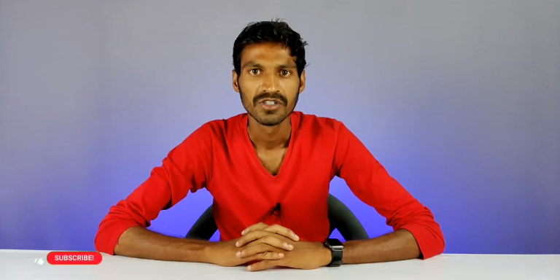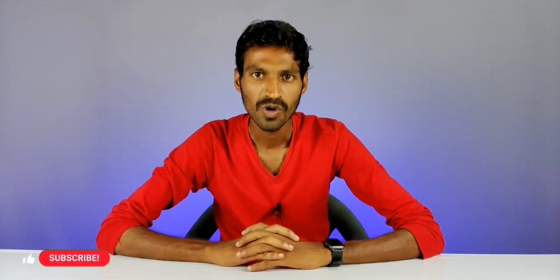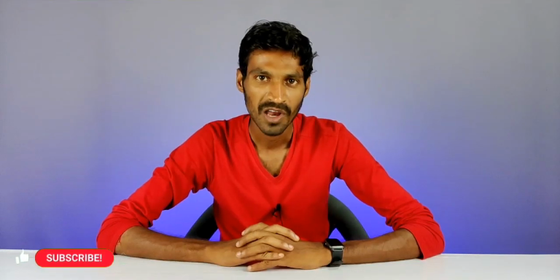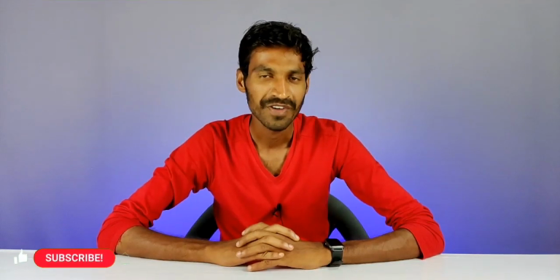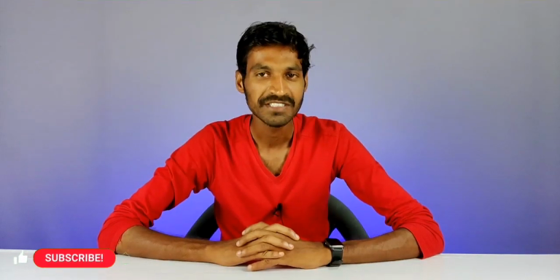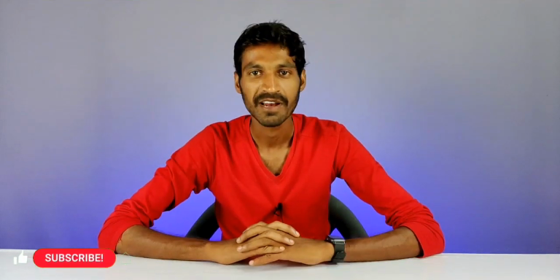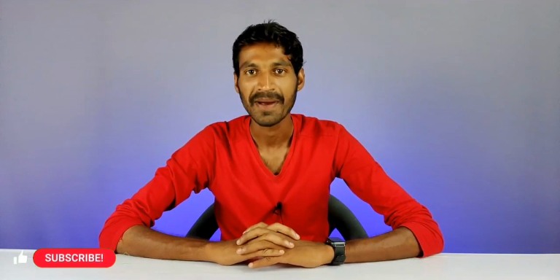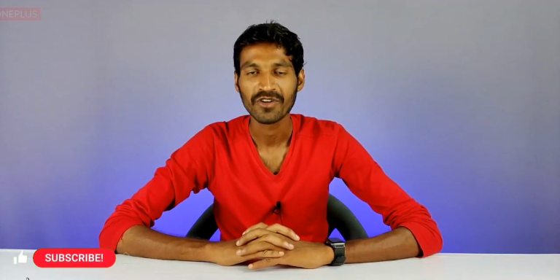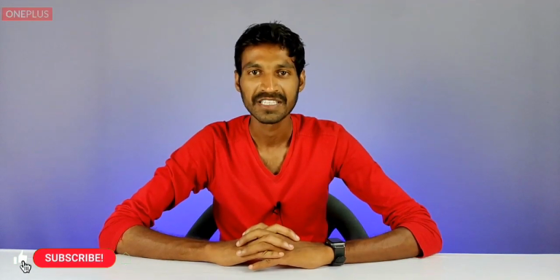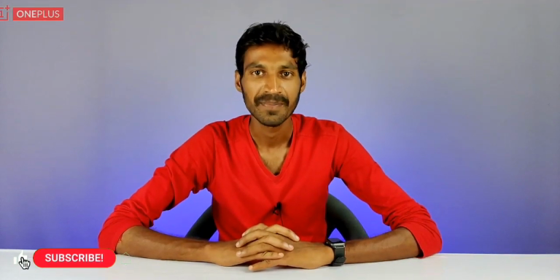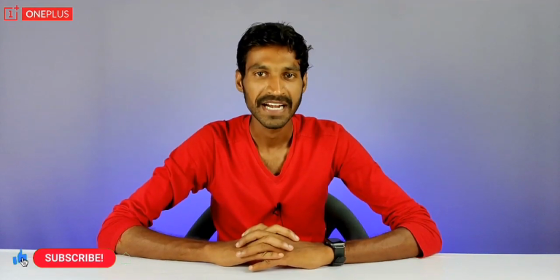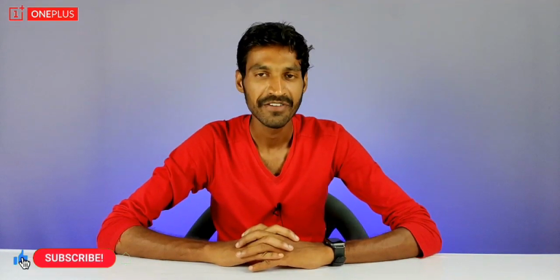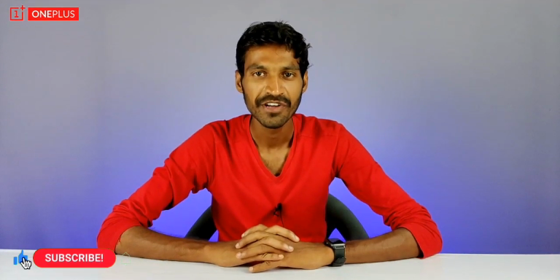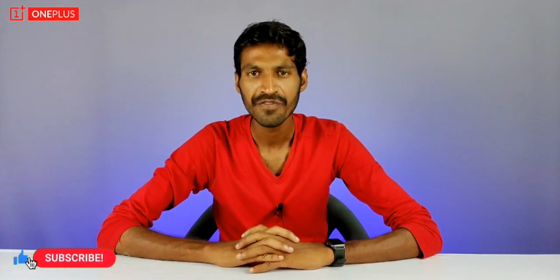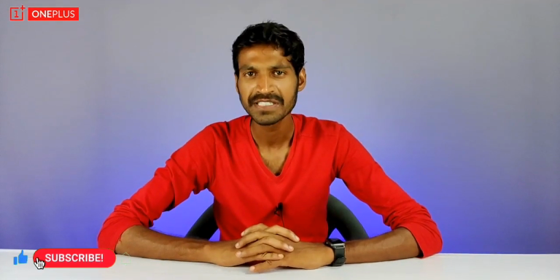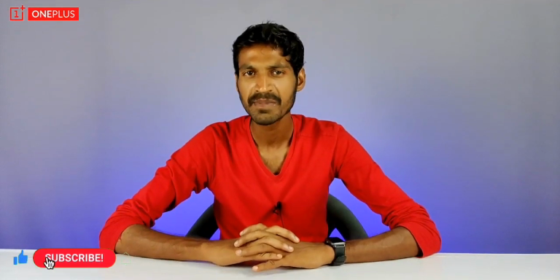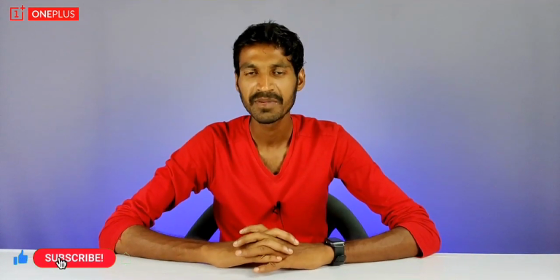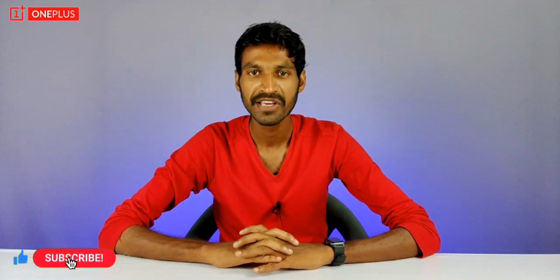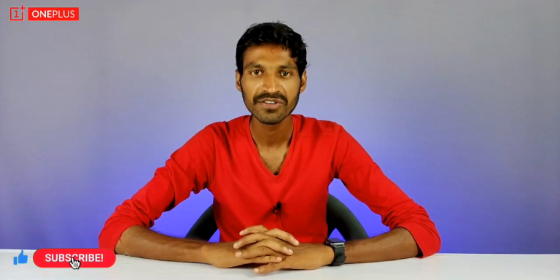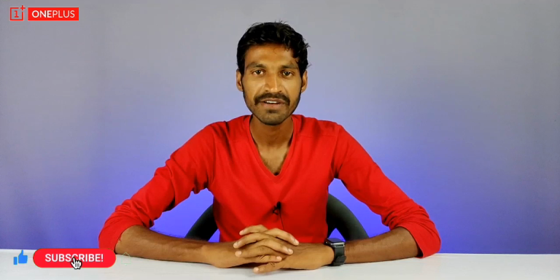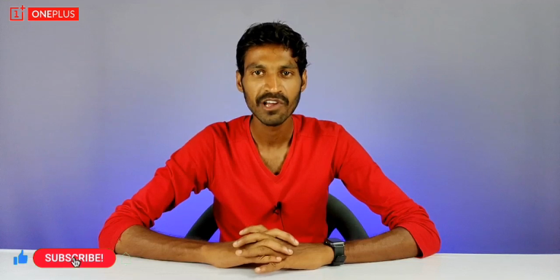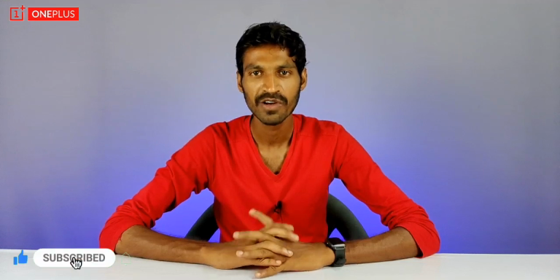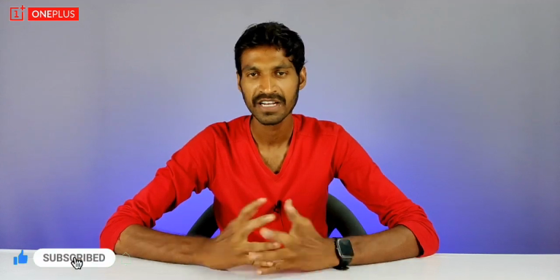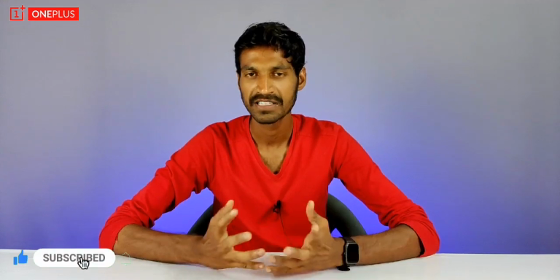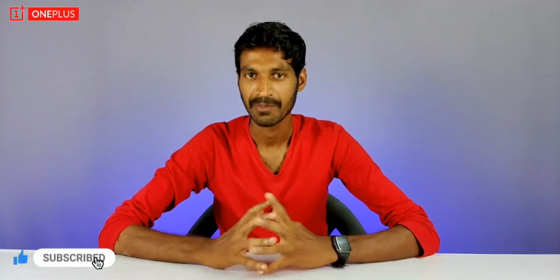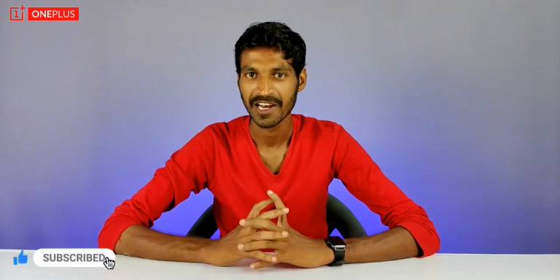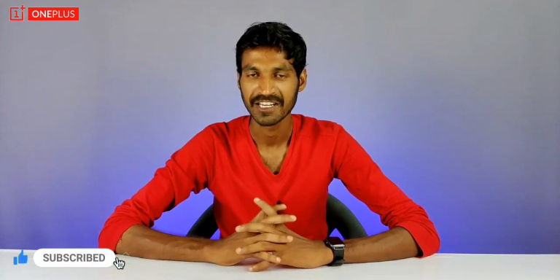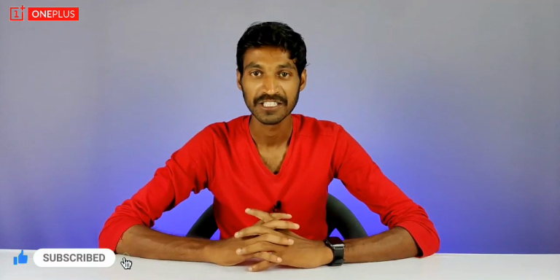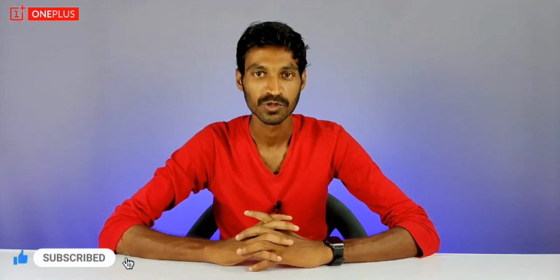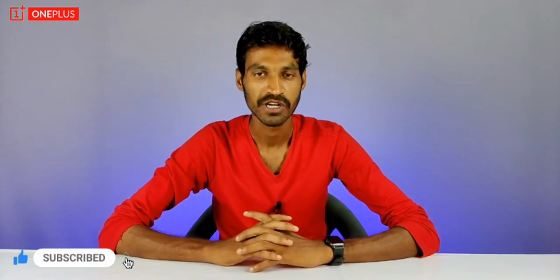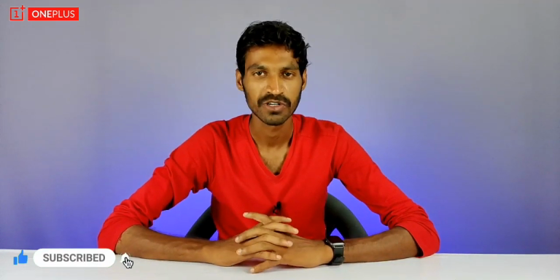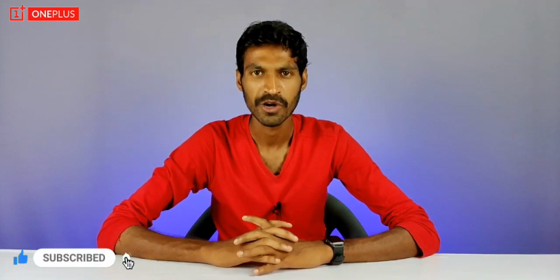Hello friends, welcome back to another brand new video. Friends, we are looking at our thumbnail in today's video.